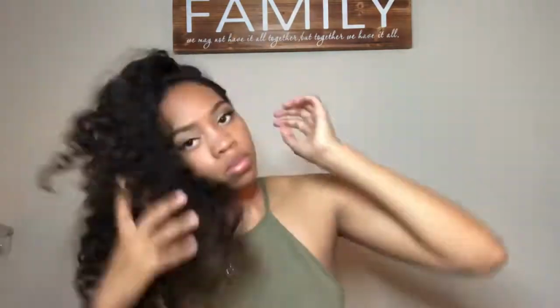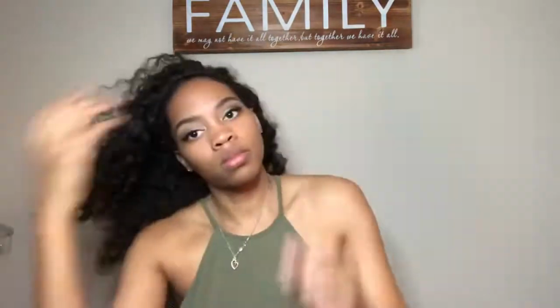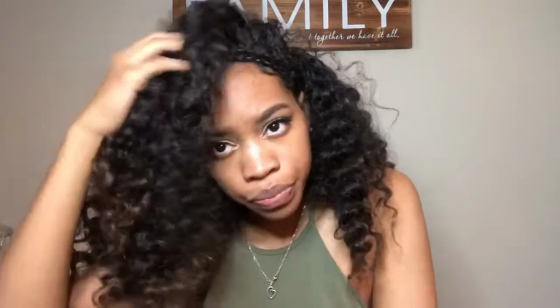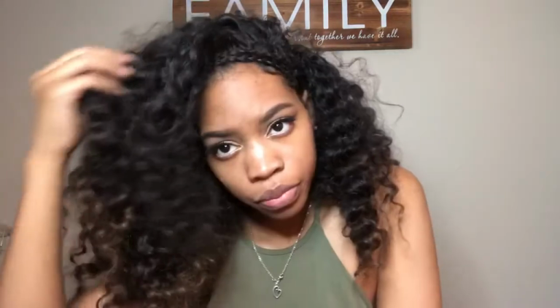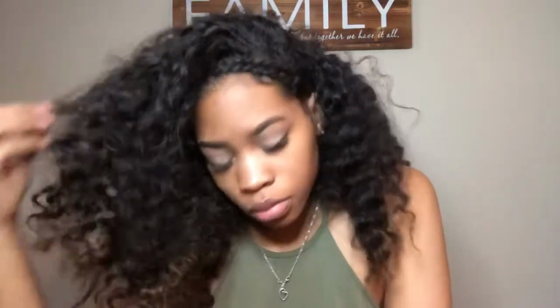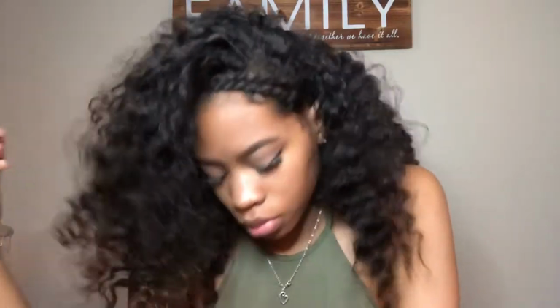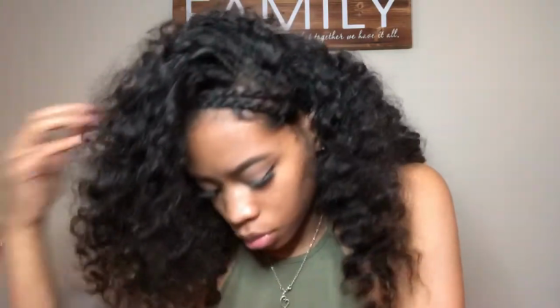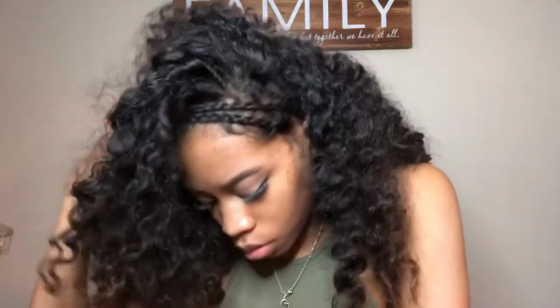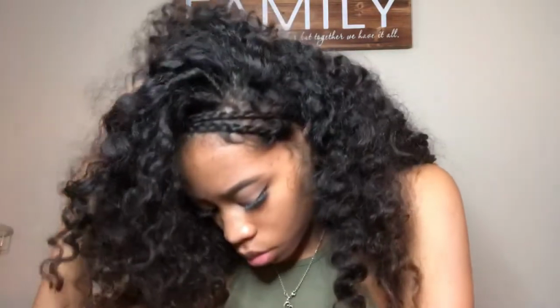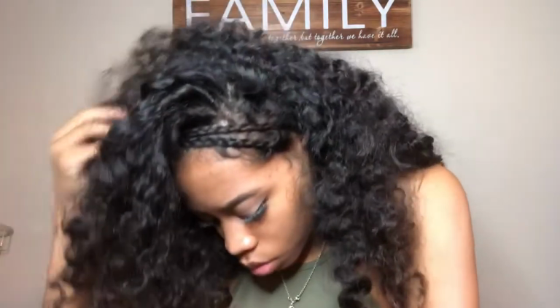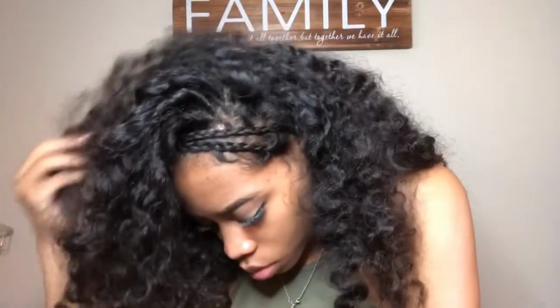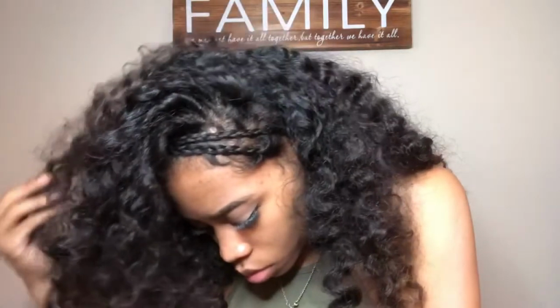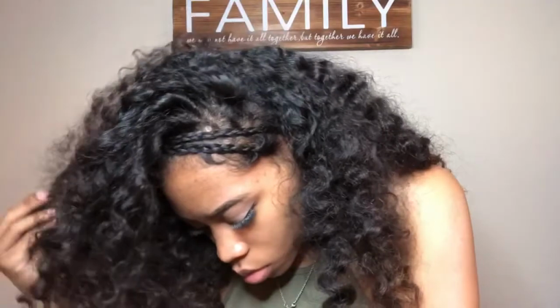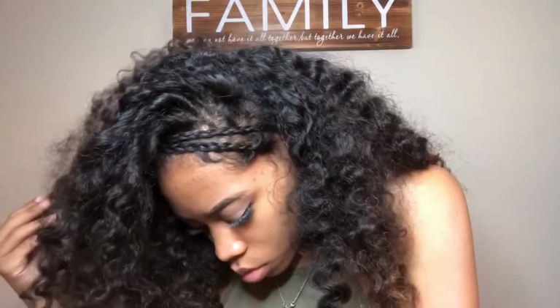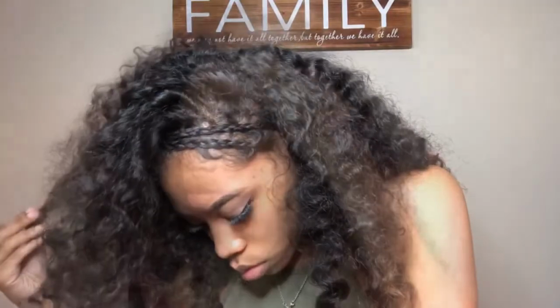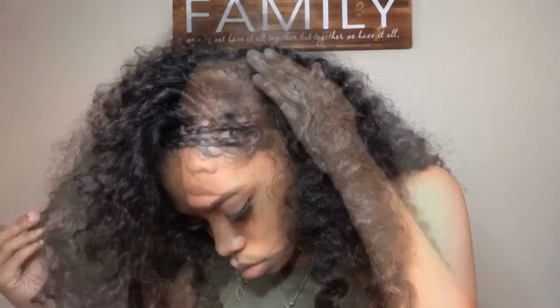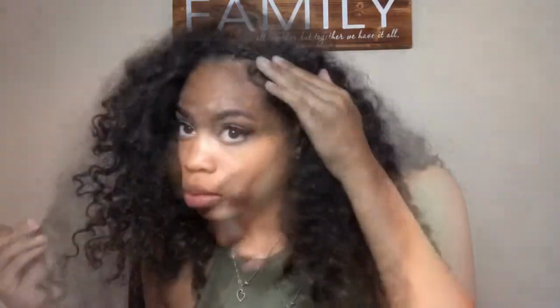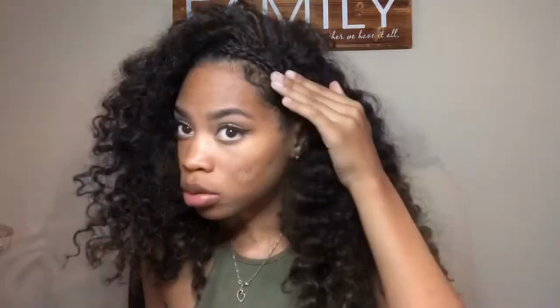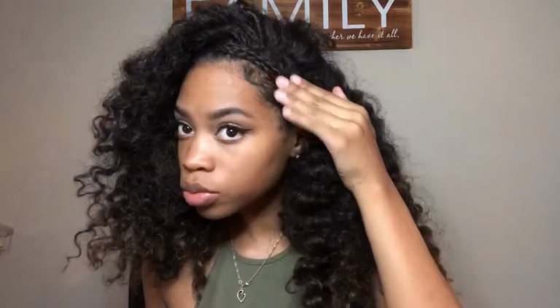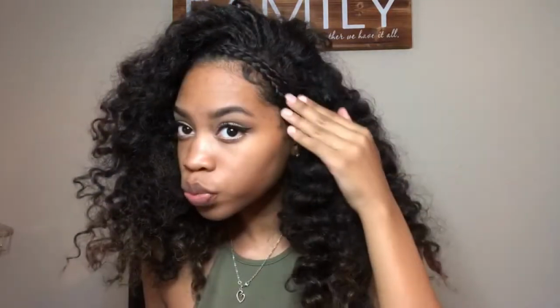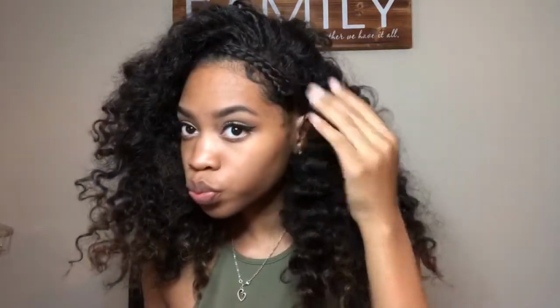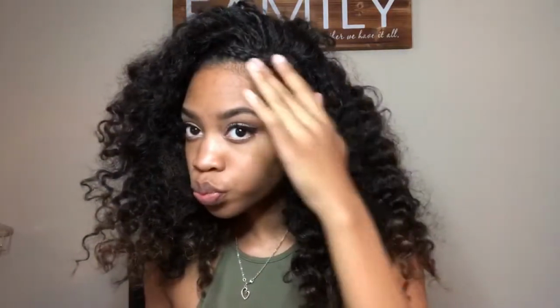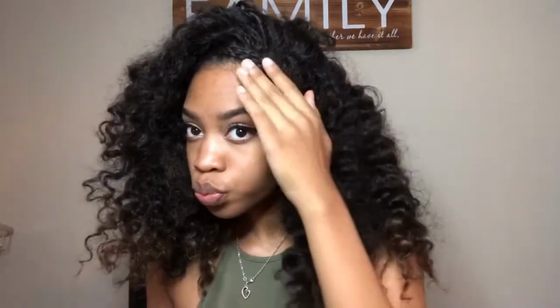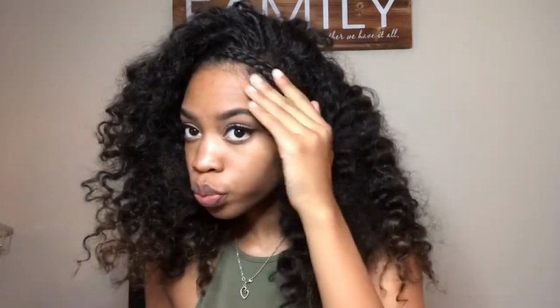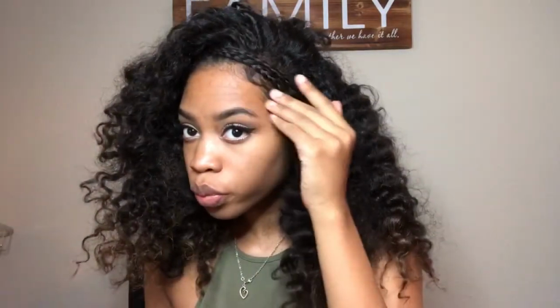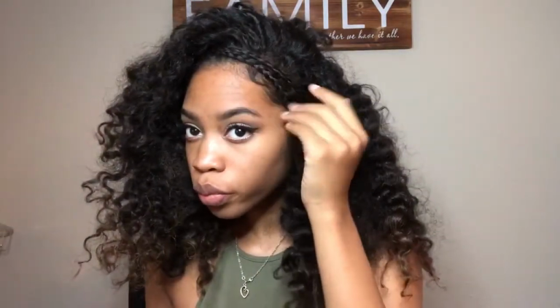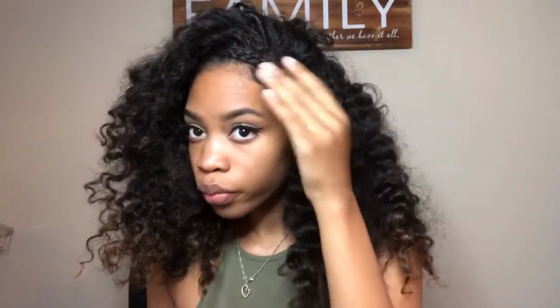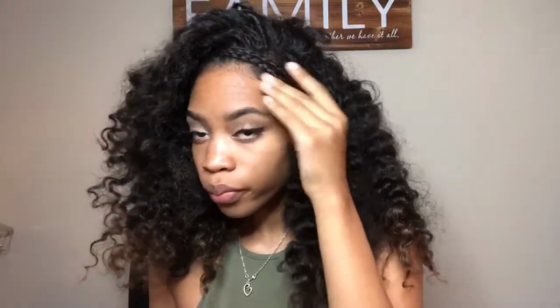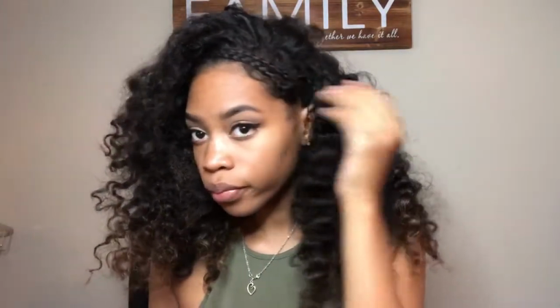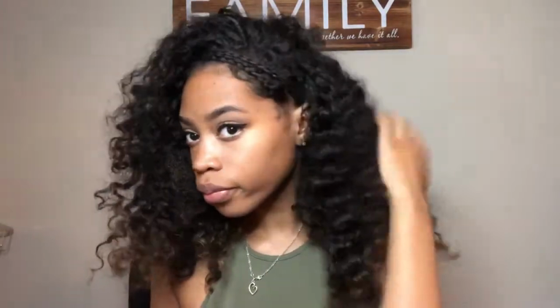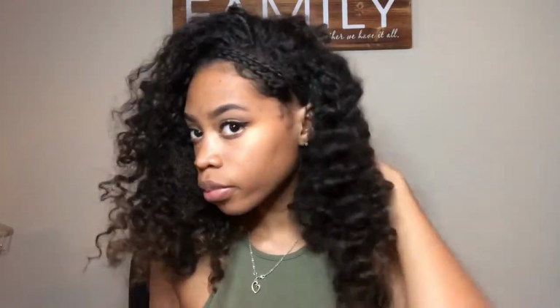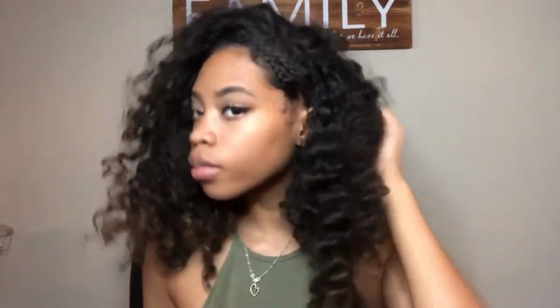This hairstyle is super creative and super cute. It's really easy and it doesn't take much time at all, so definitely try it out.